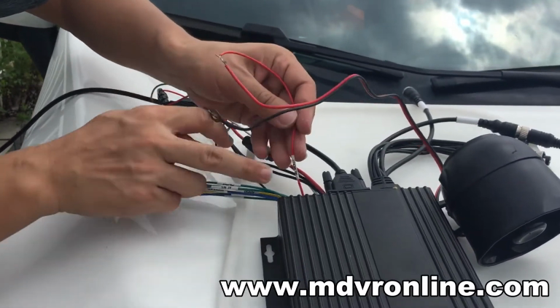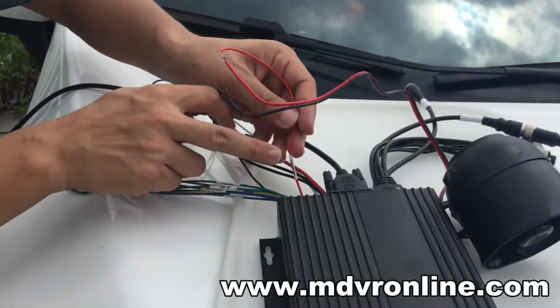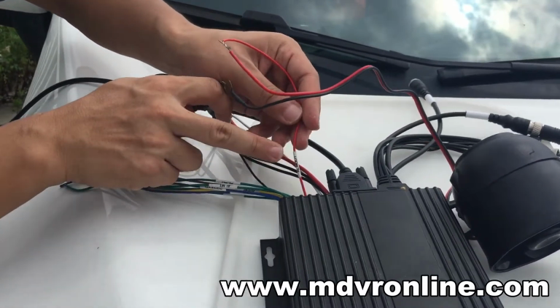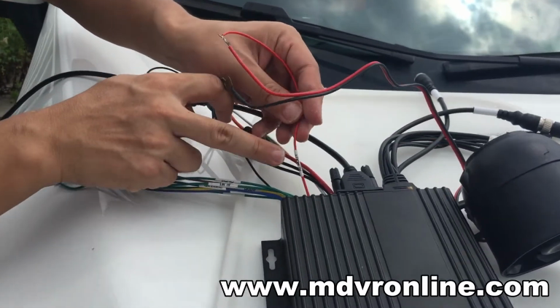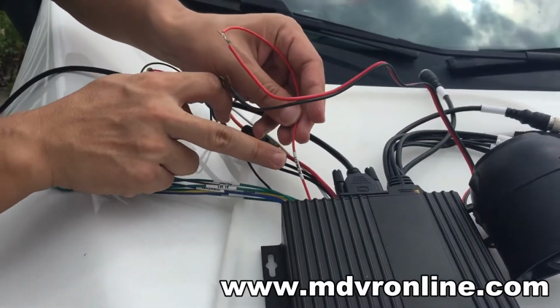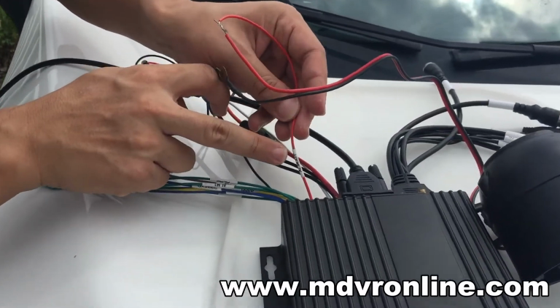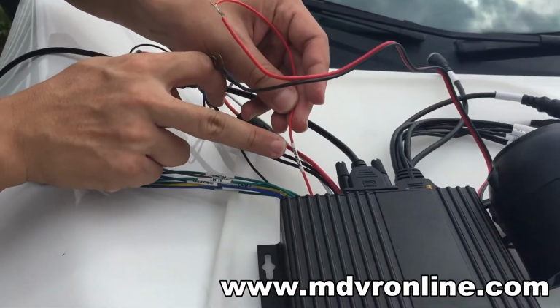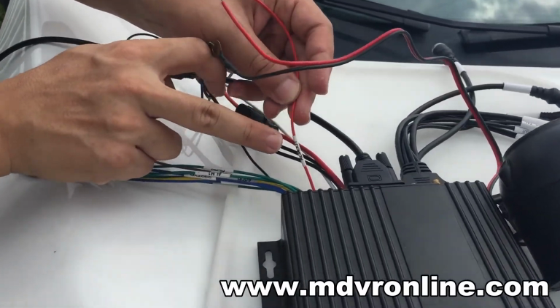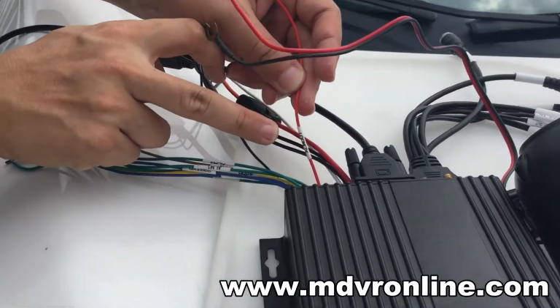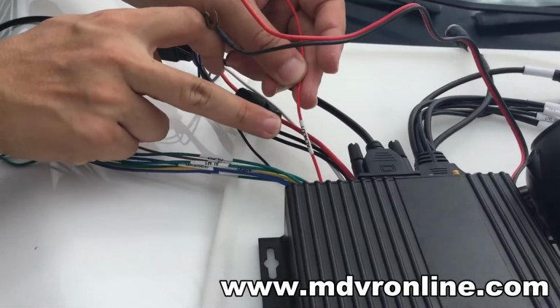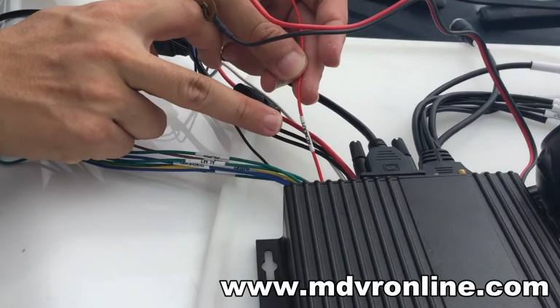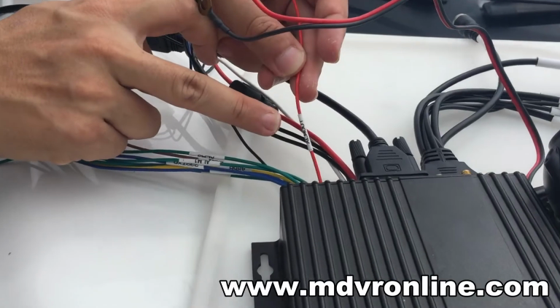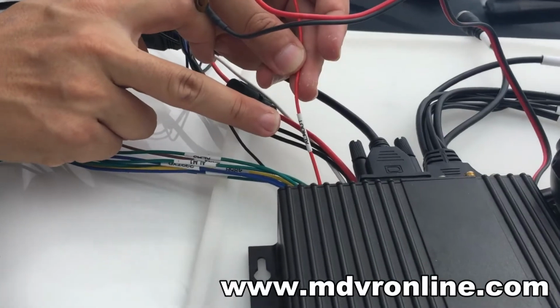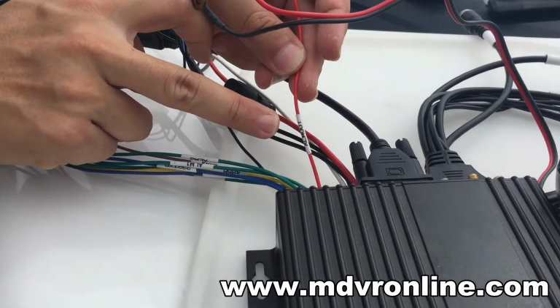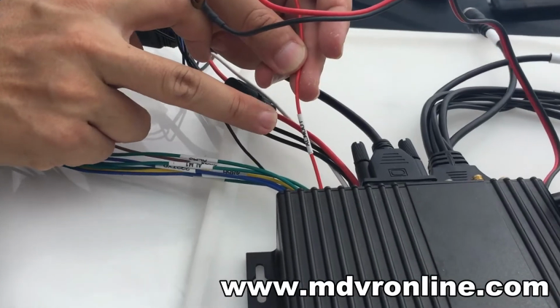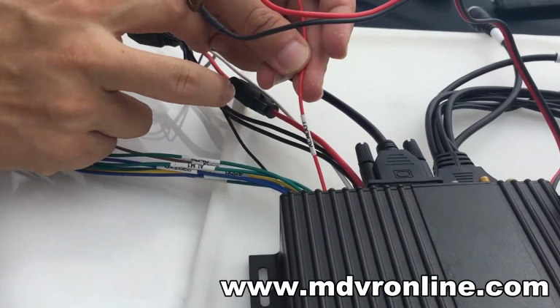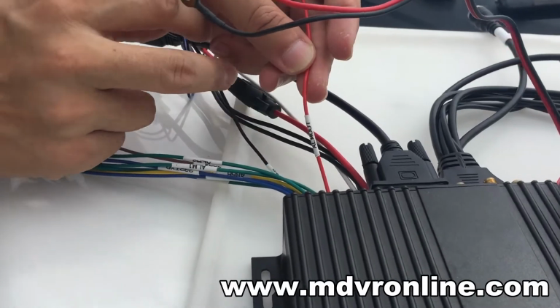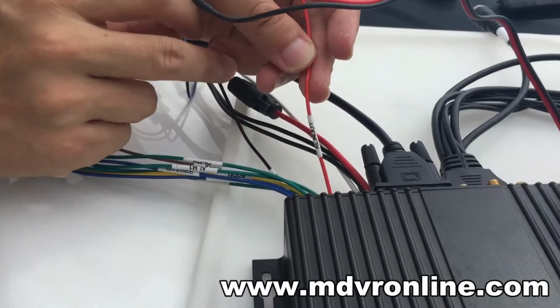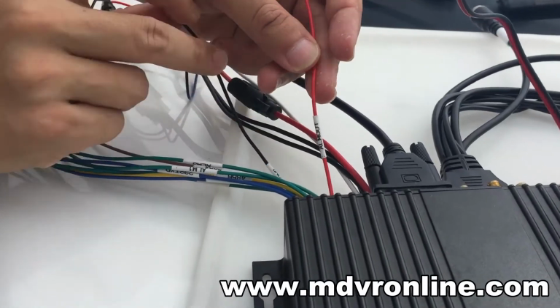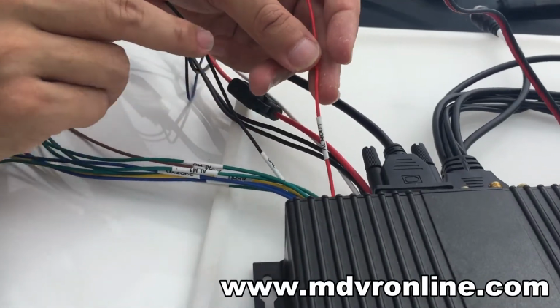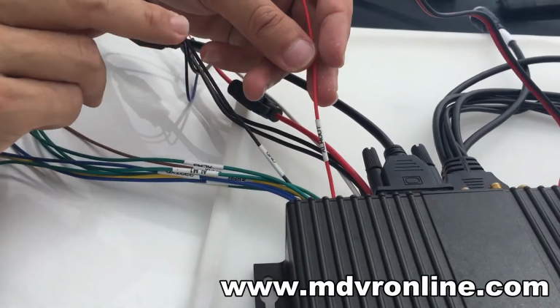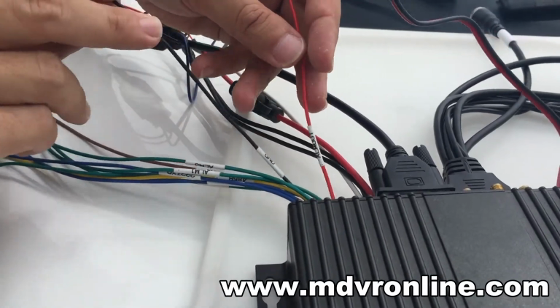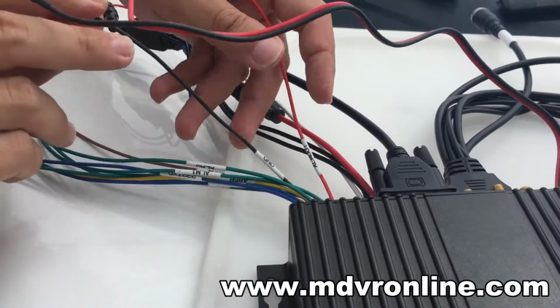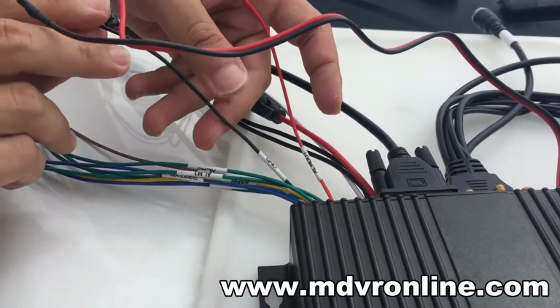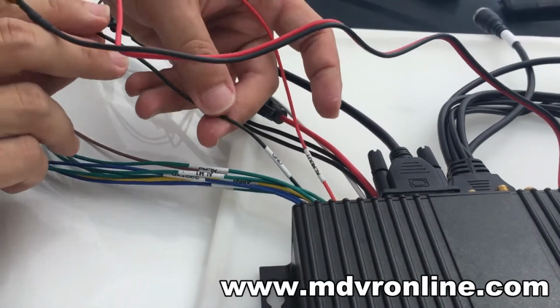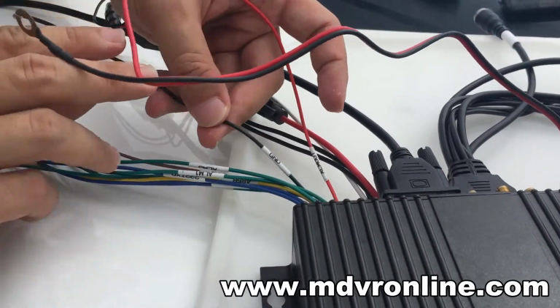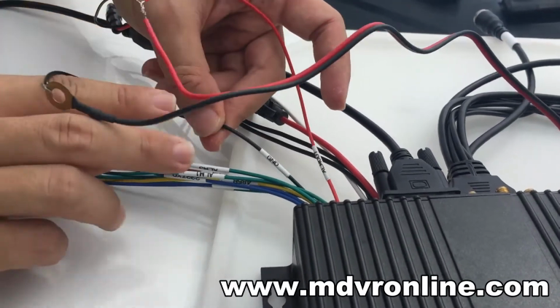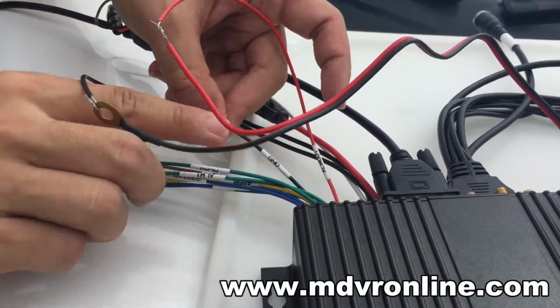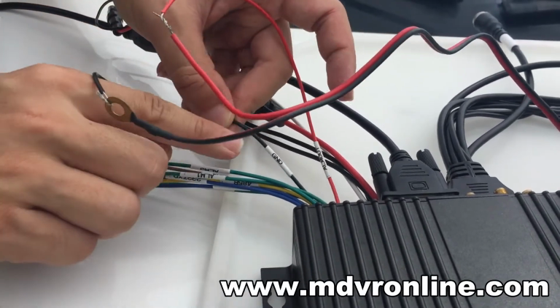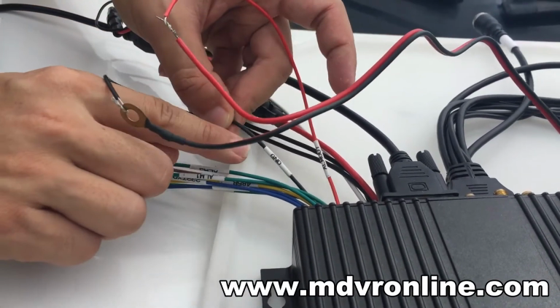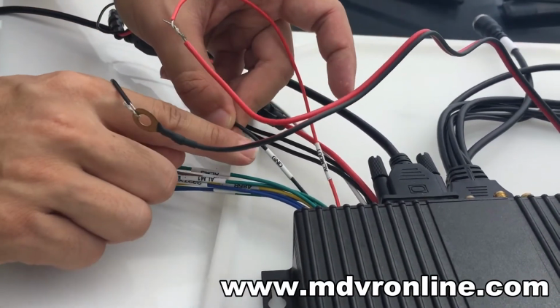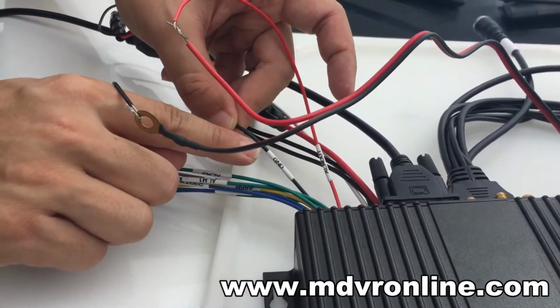You can see the alarm — the red cable and the other is the ground cable.